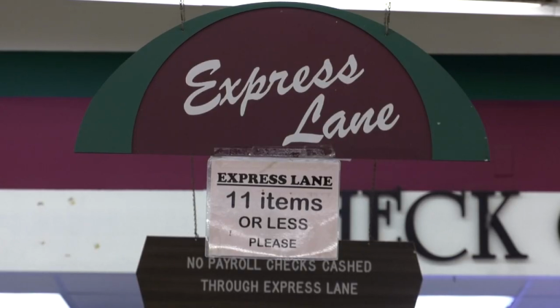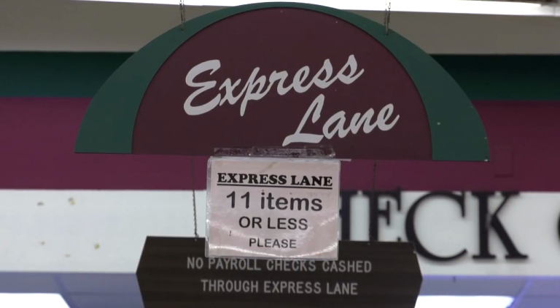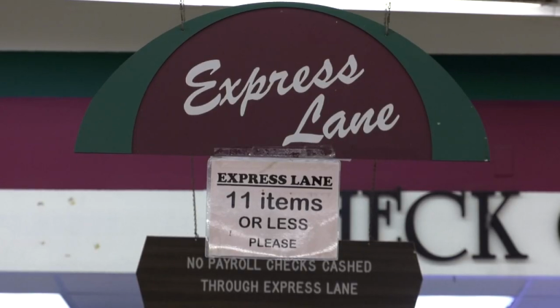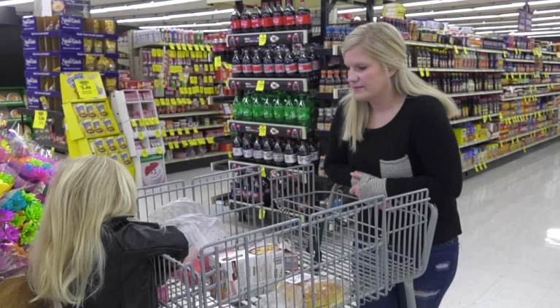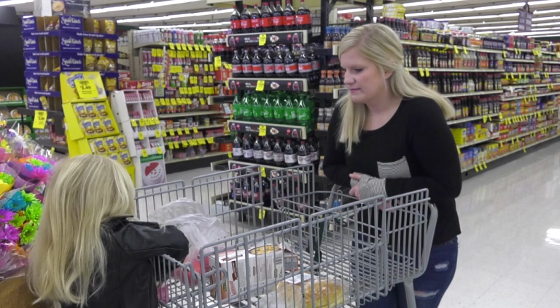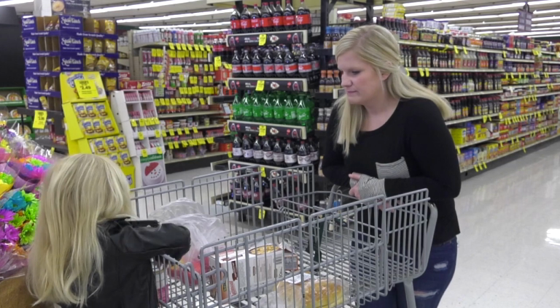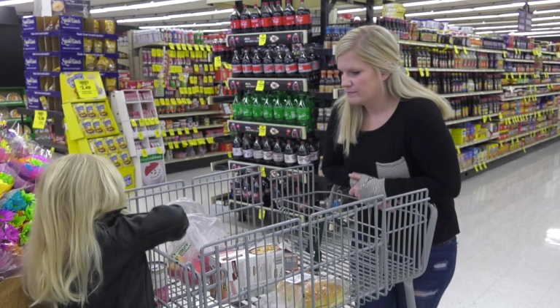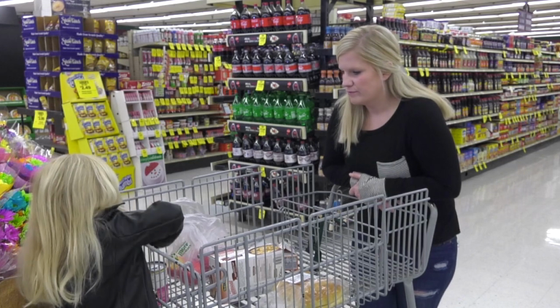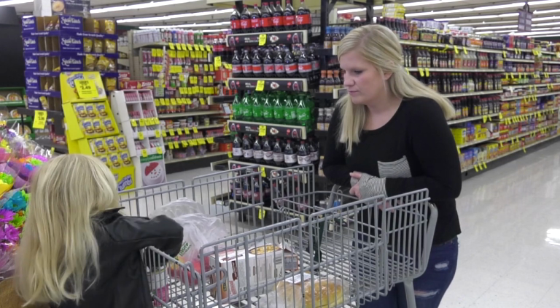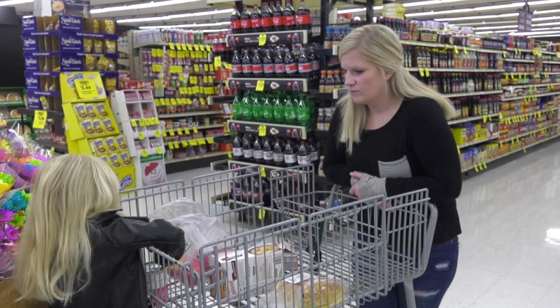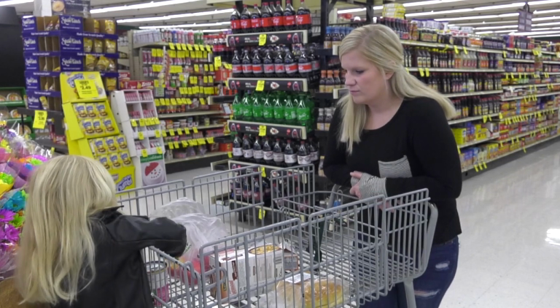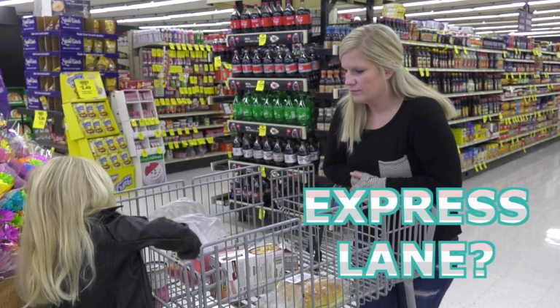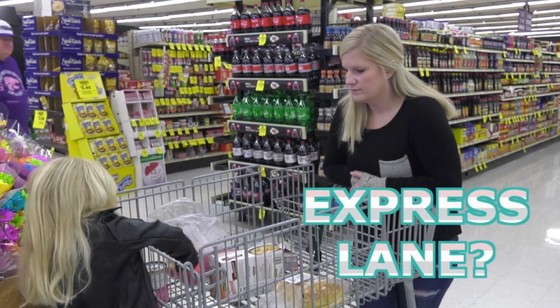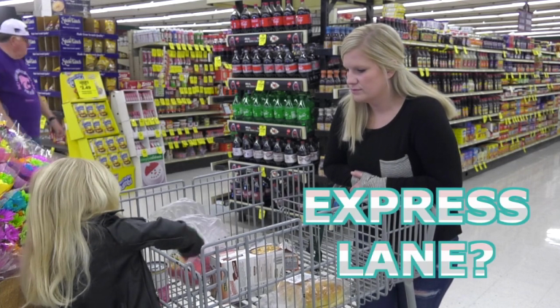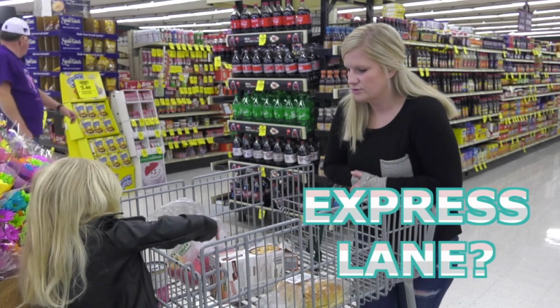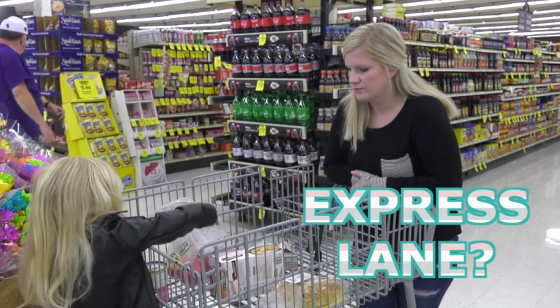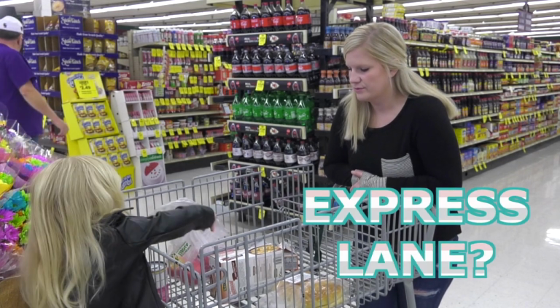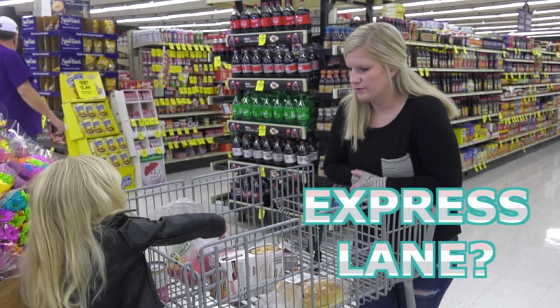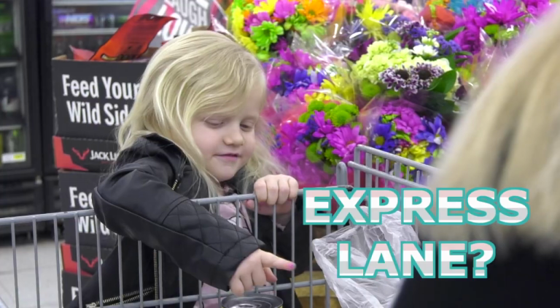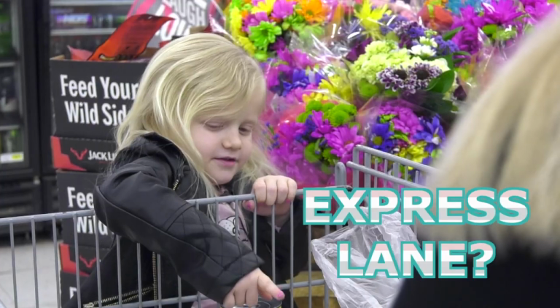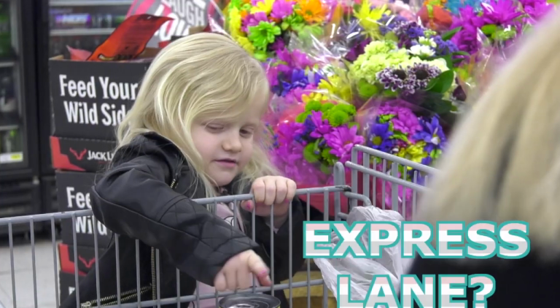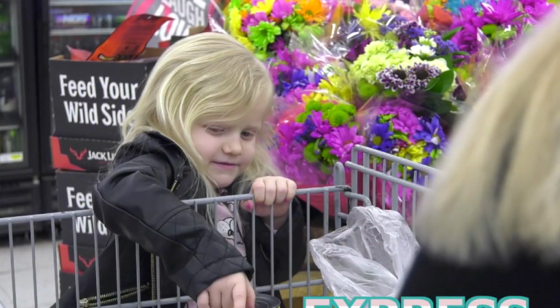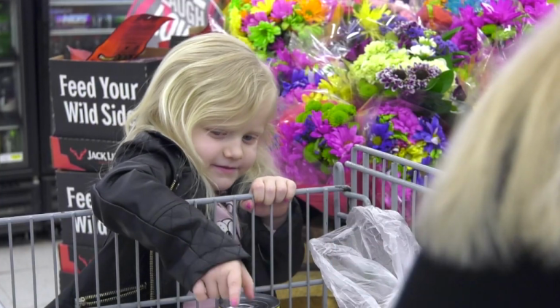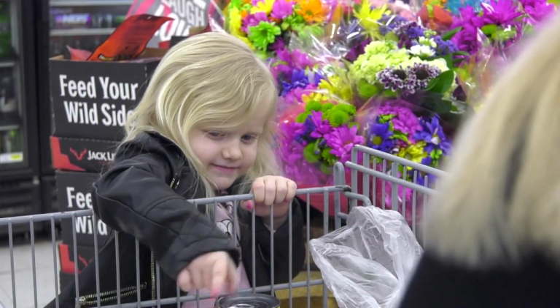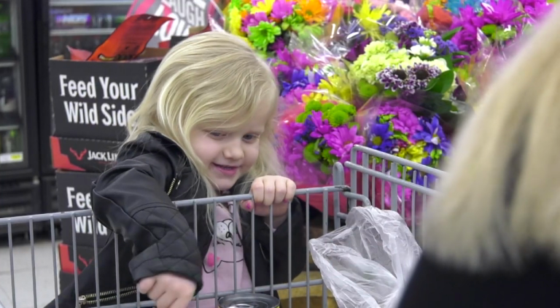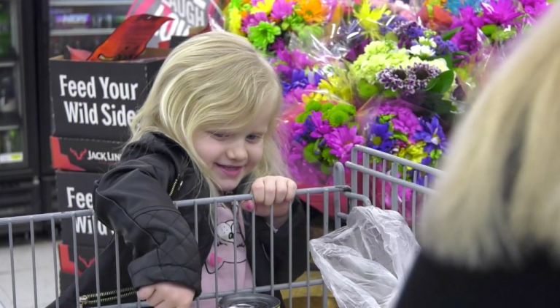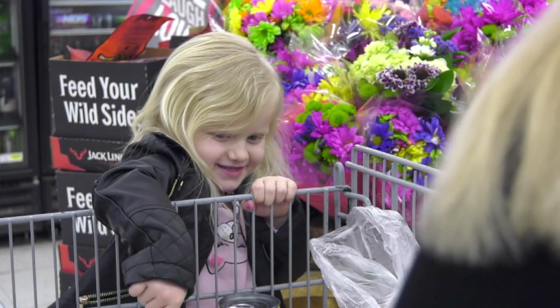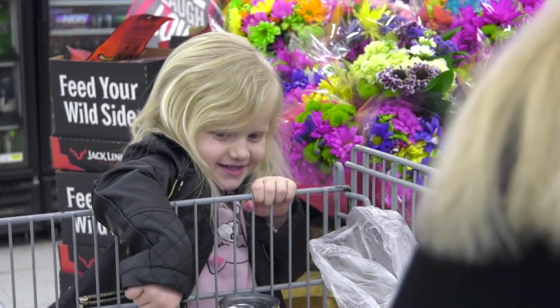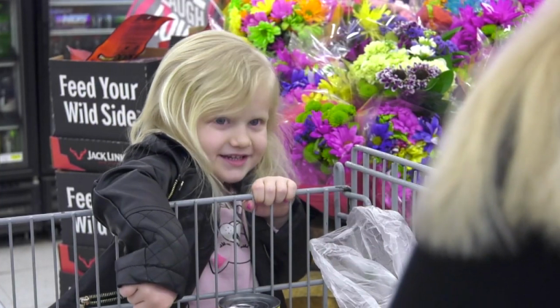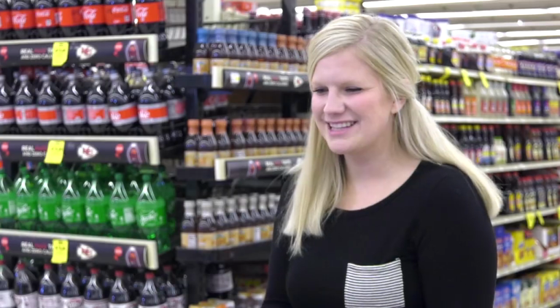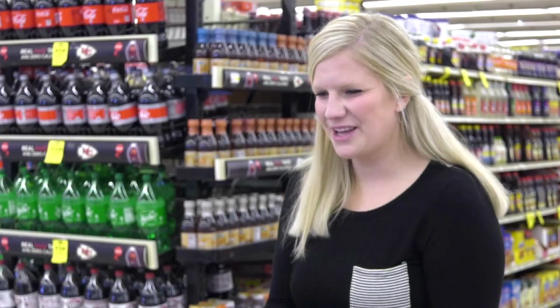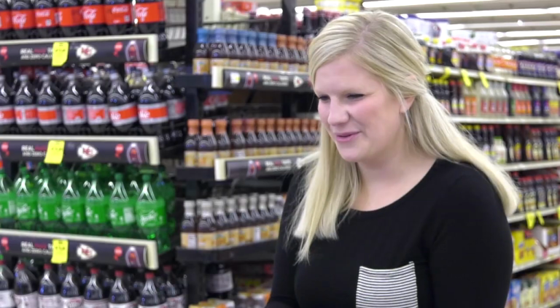We're almost done shopping. How many items are in the cart? Can you go through the express lane? Six — okay, let's go!